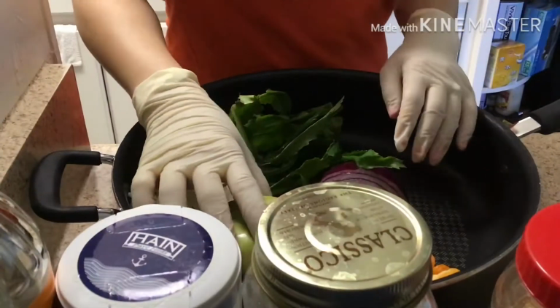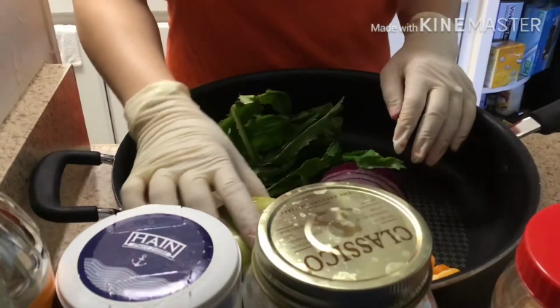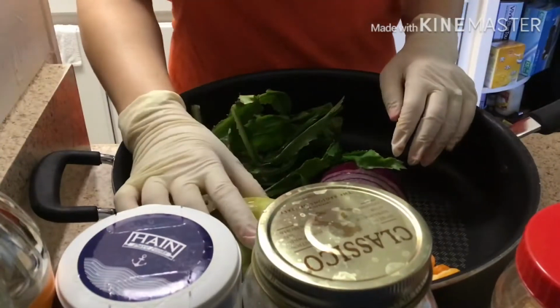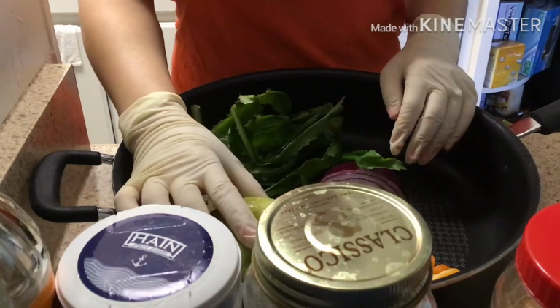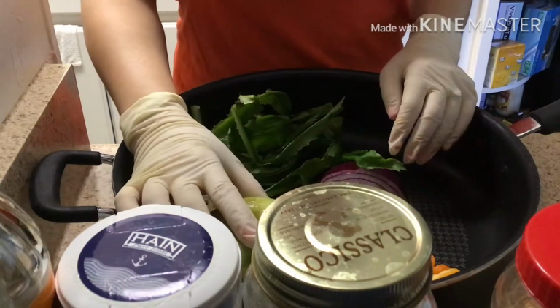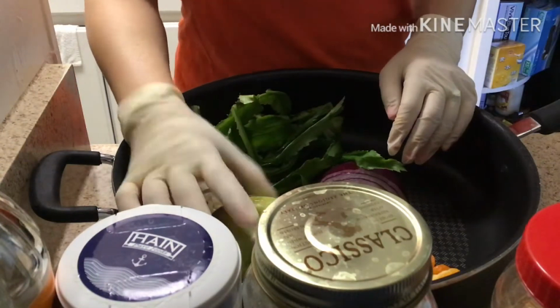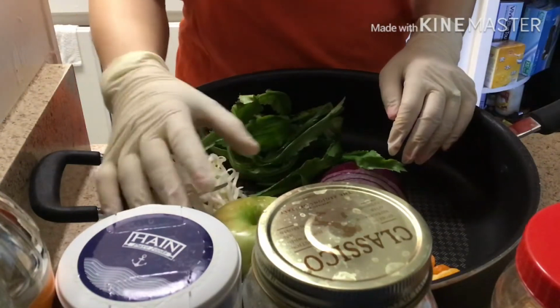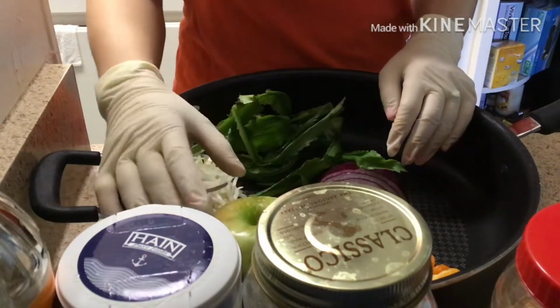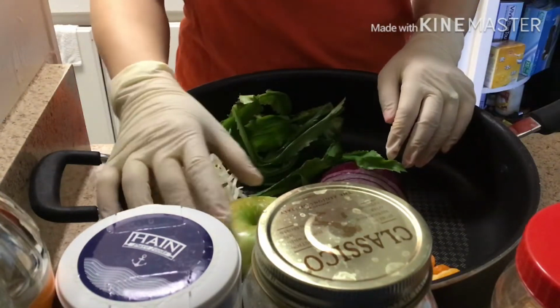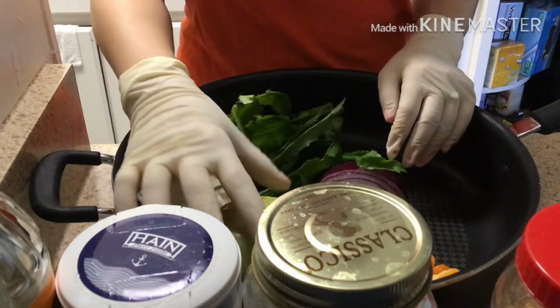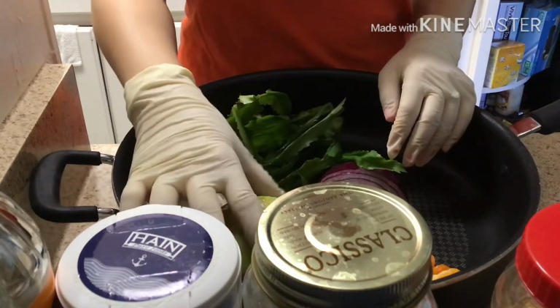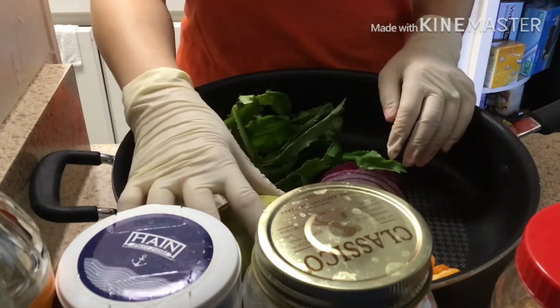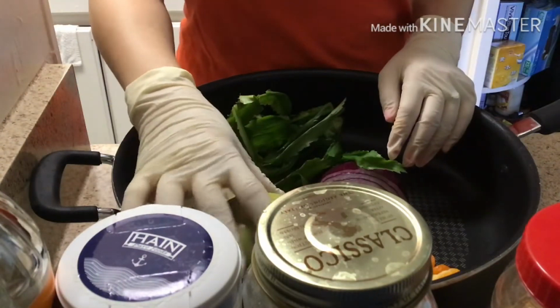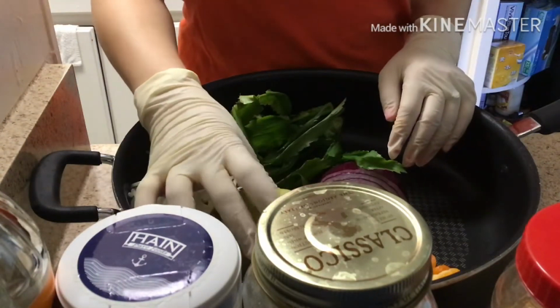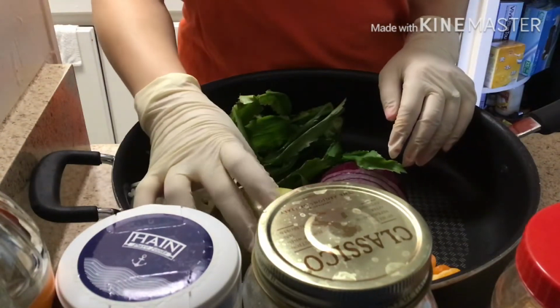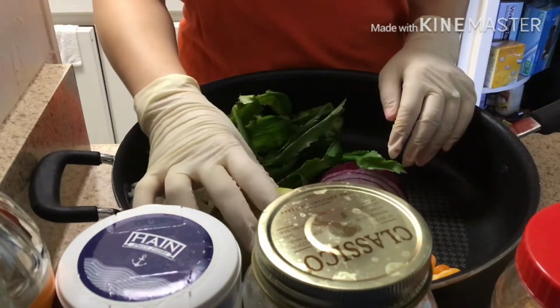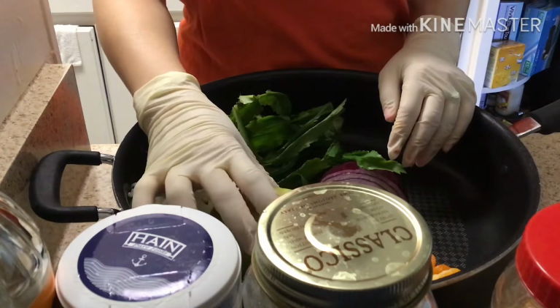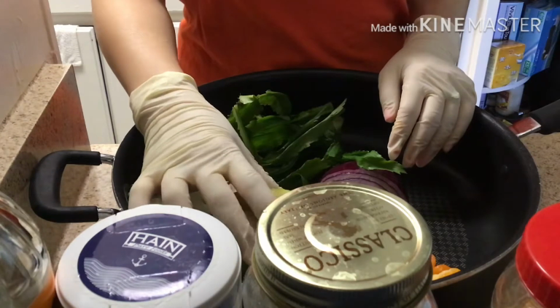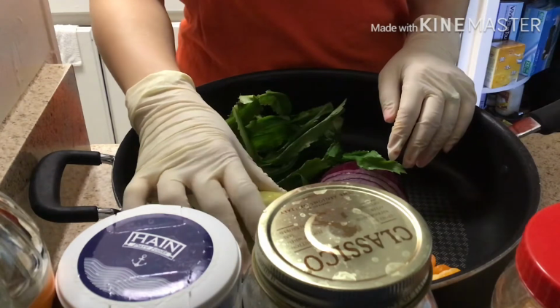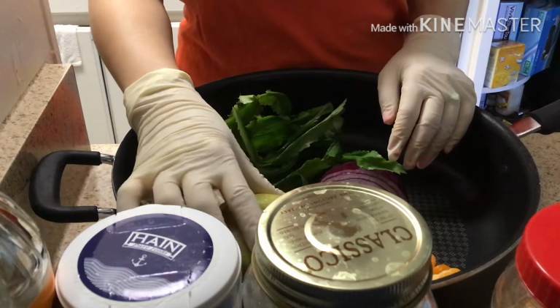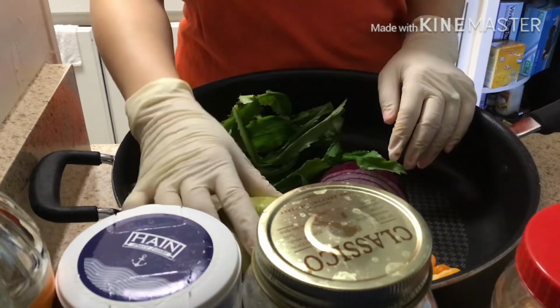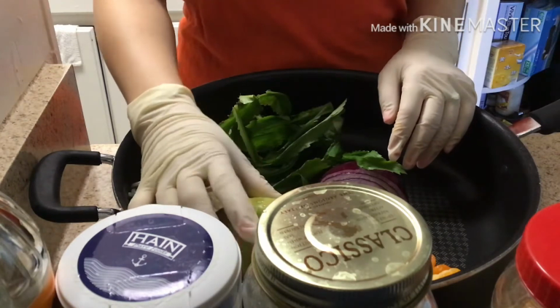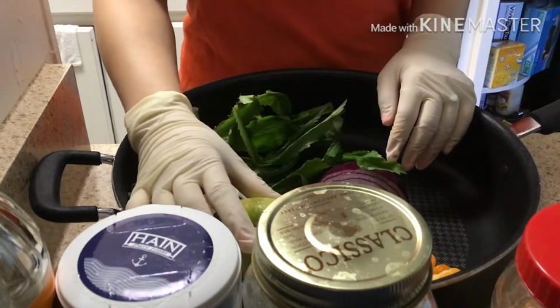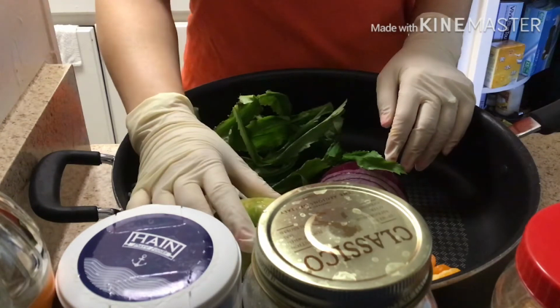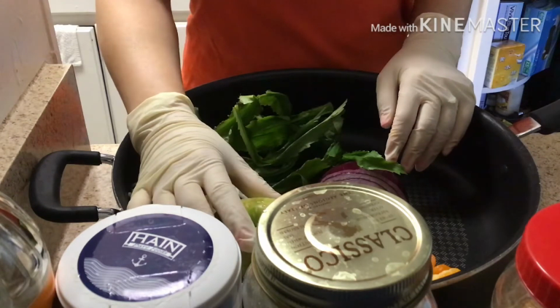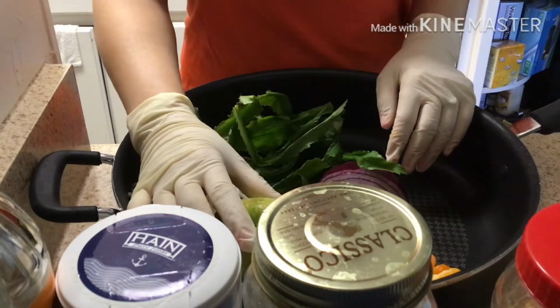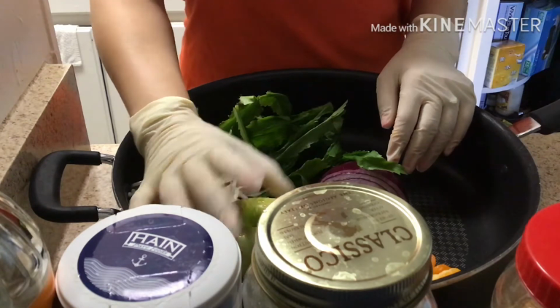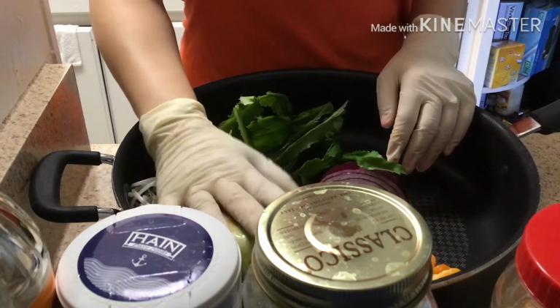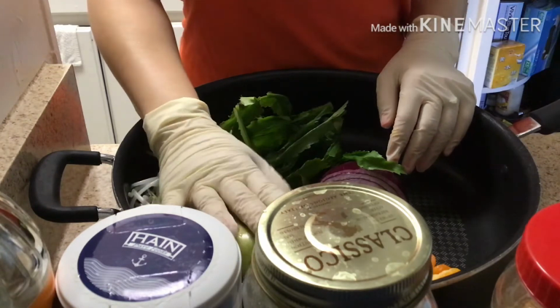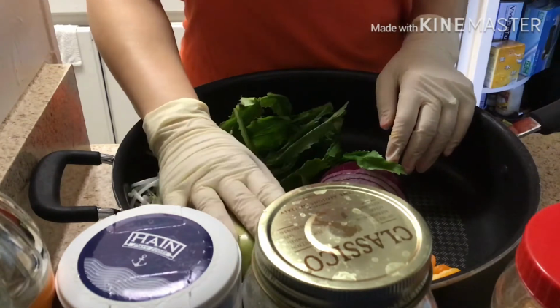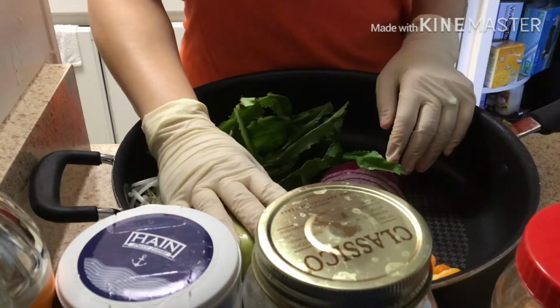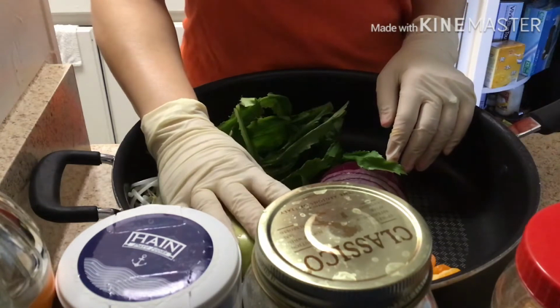Hello everyone, today I'm gonna go over how to make a salad with a lot of vegetables.